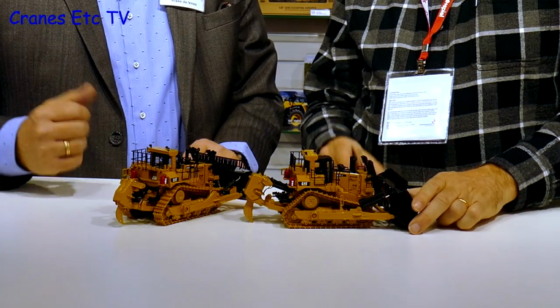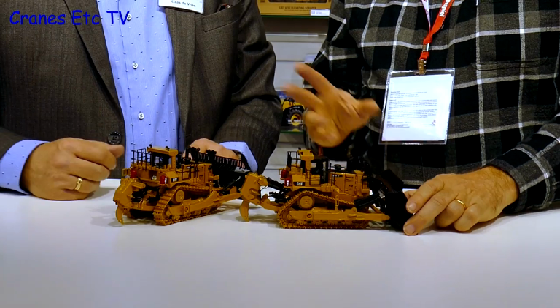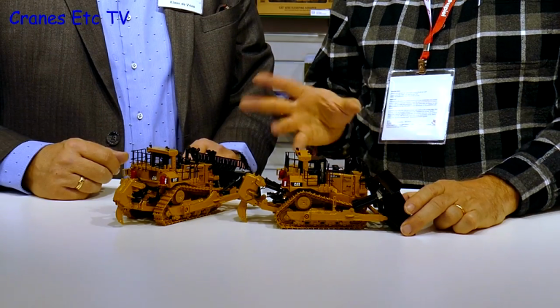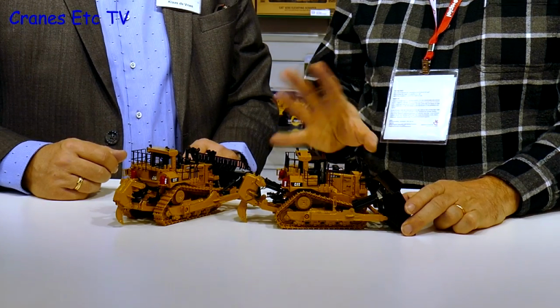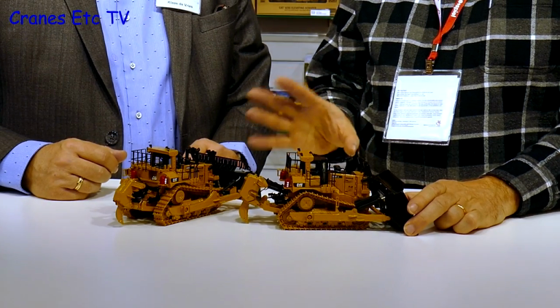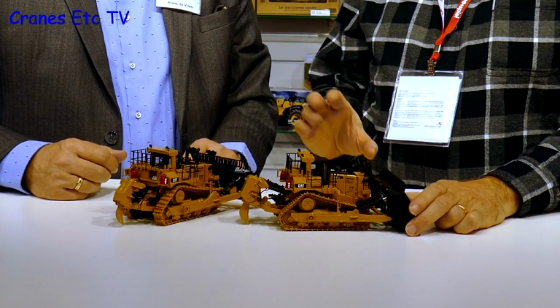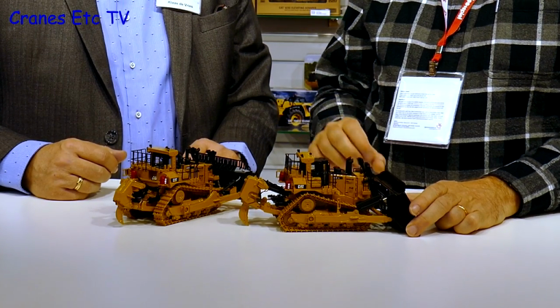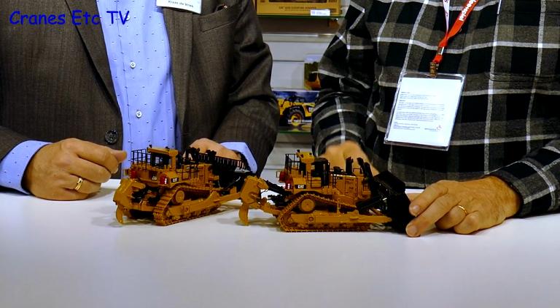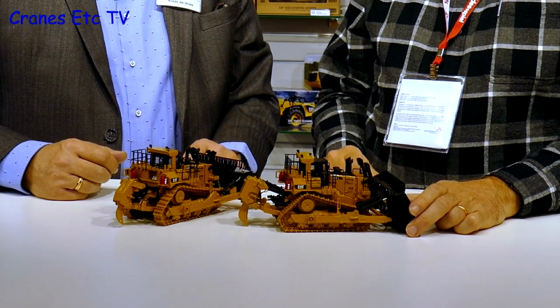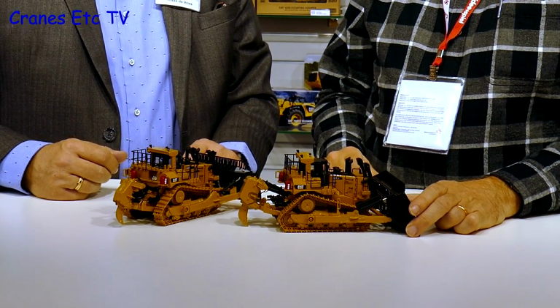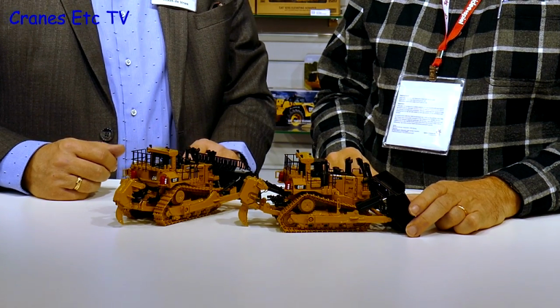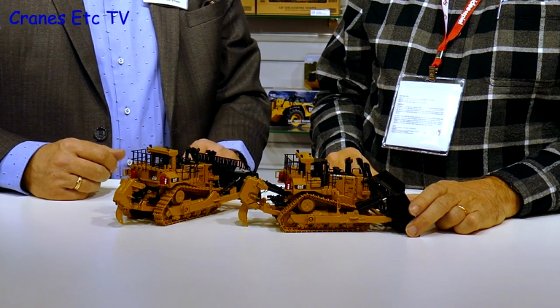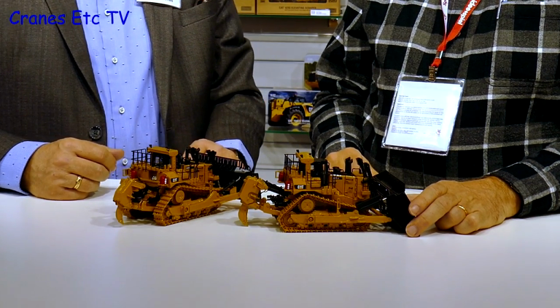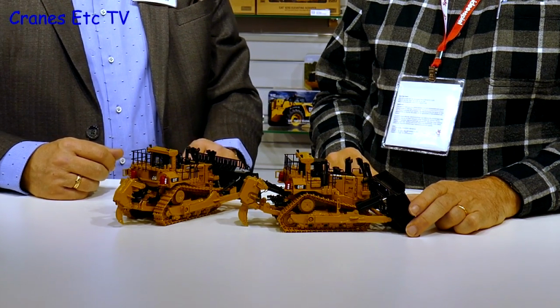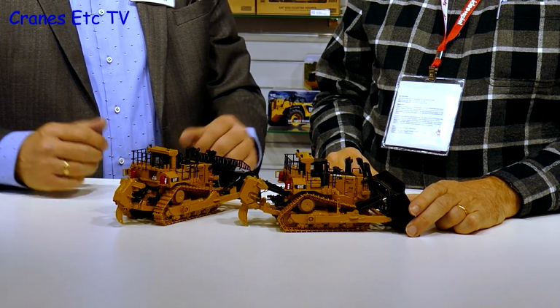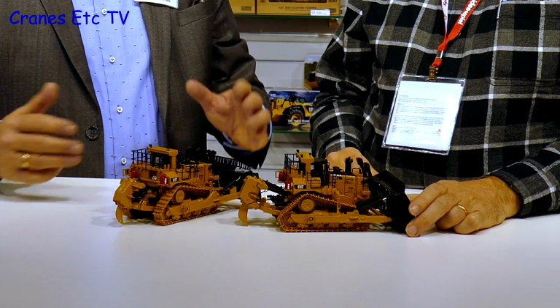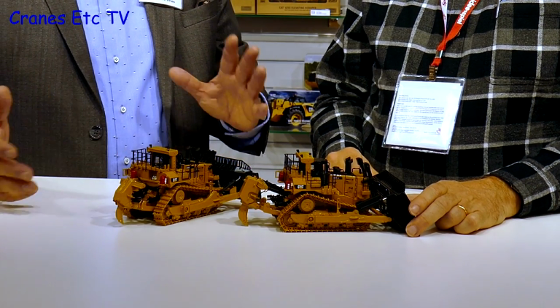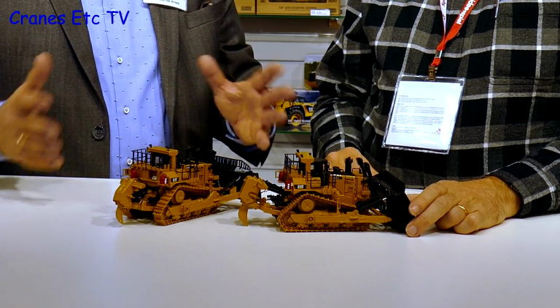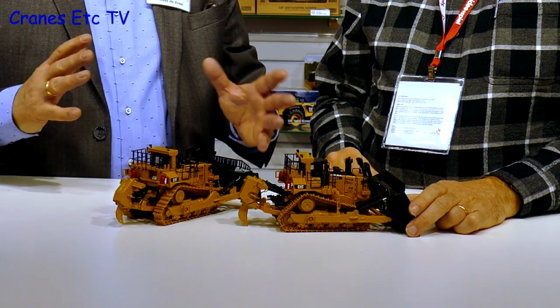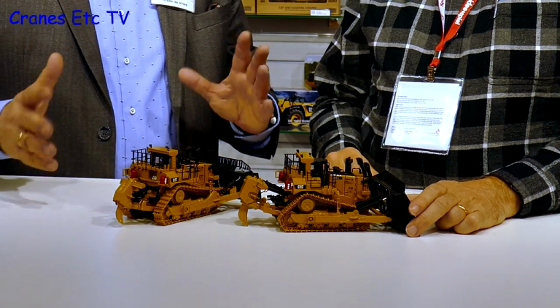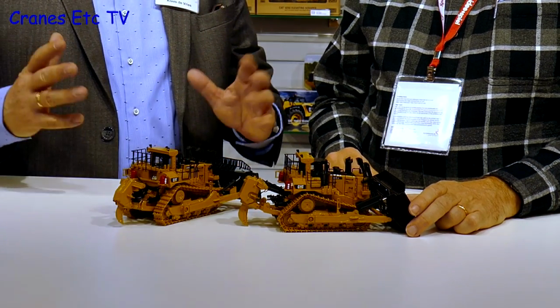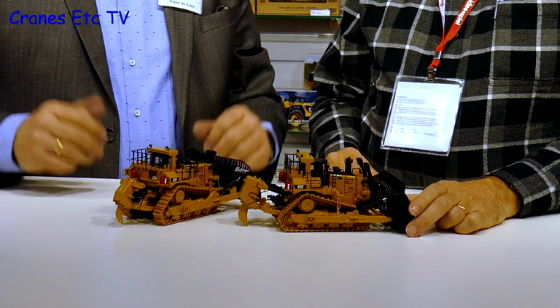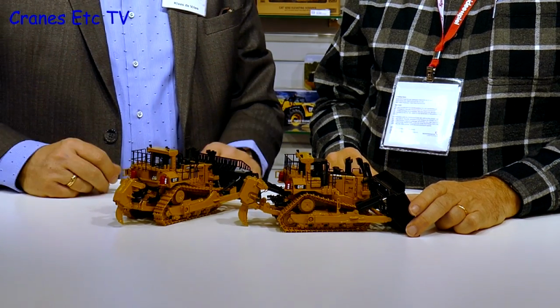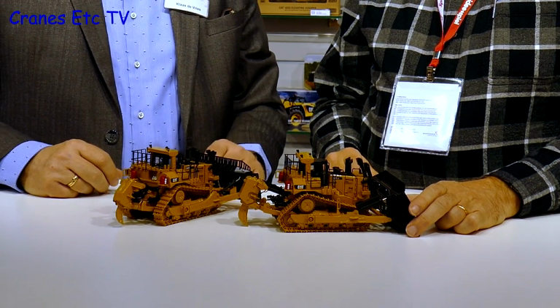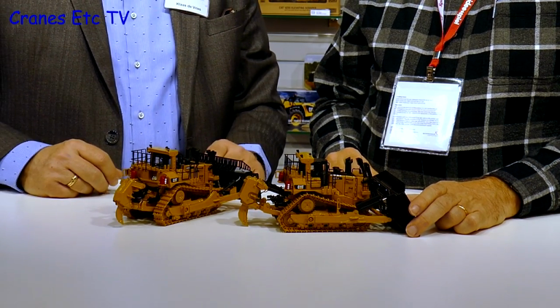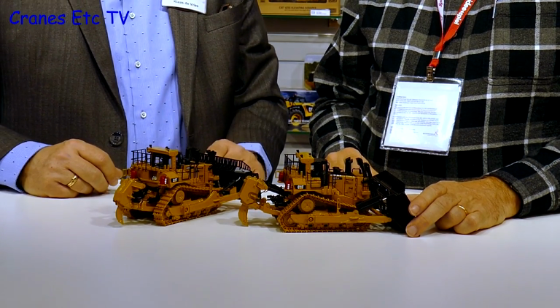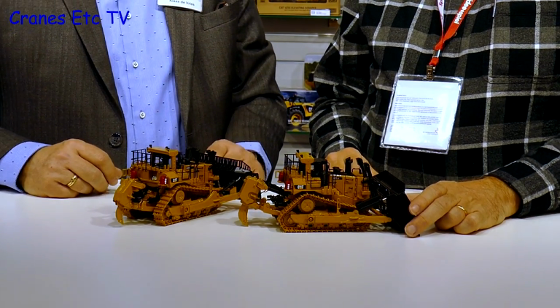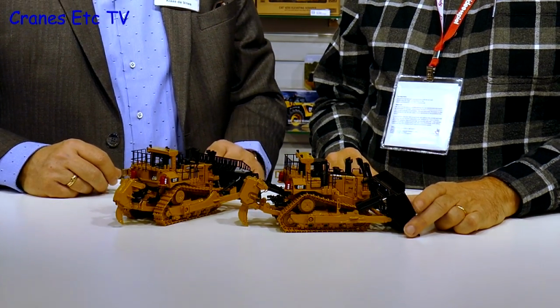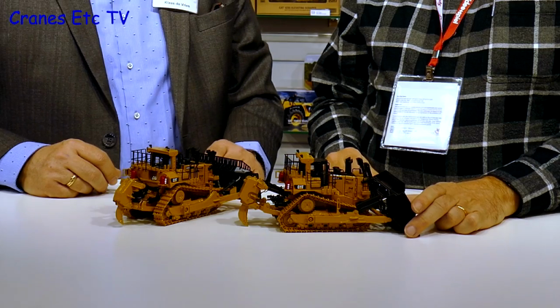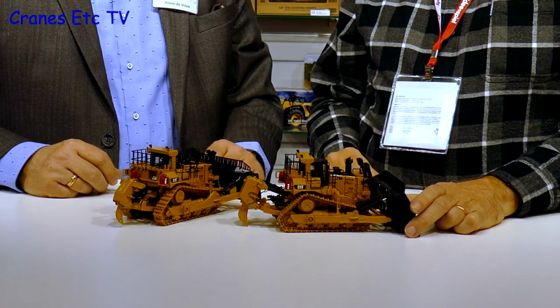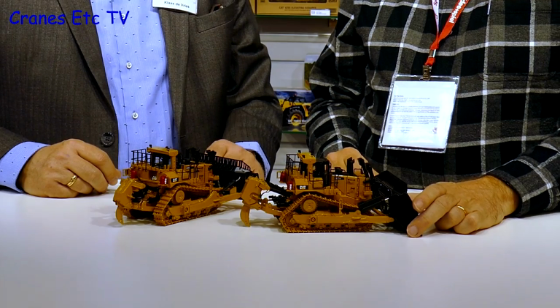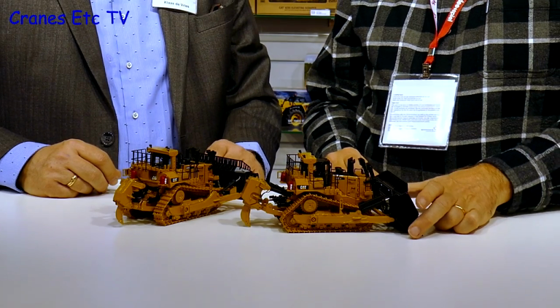When asked about availability, the CAT D11T models will be available around September — so a few months to wait.